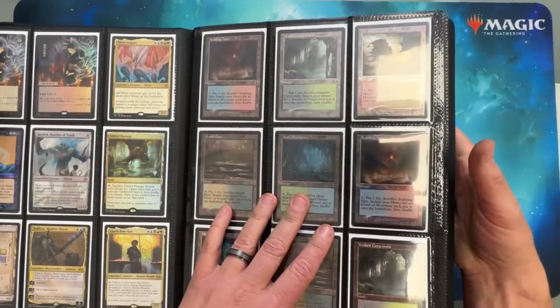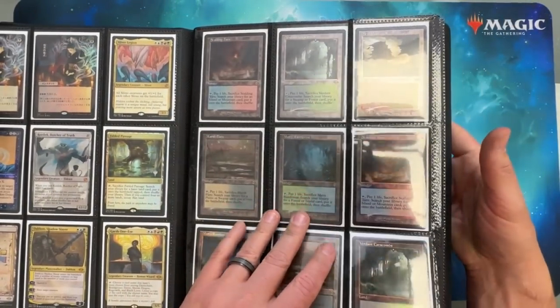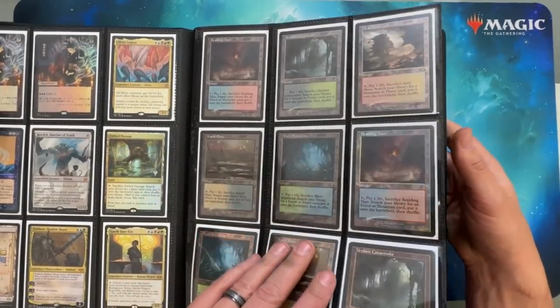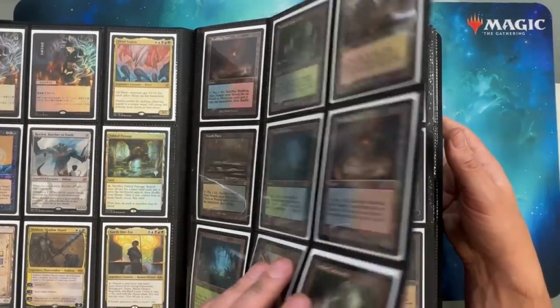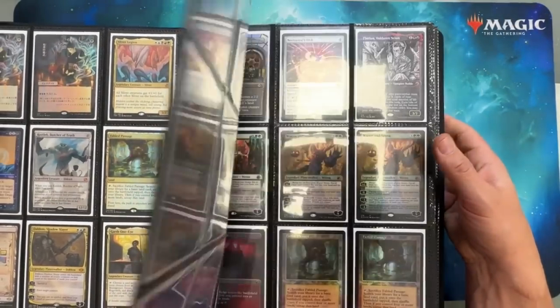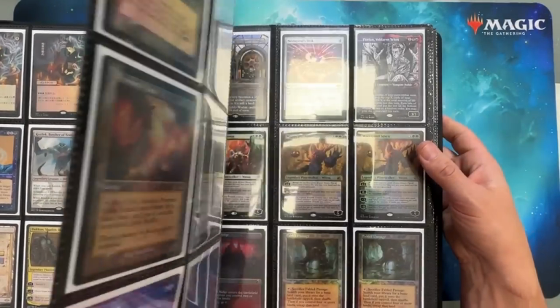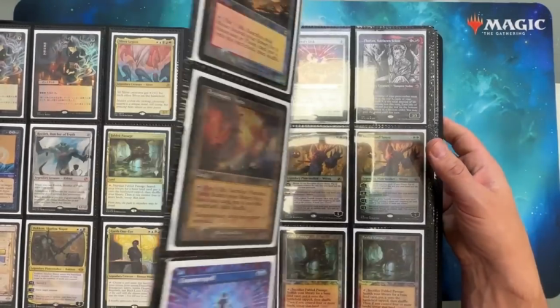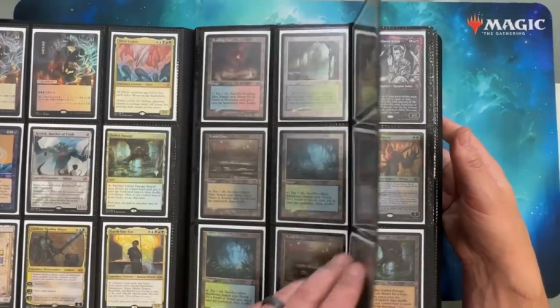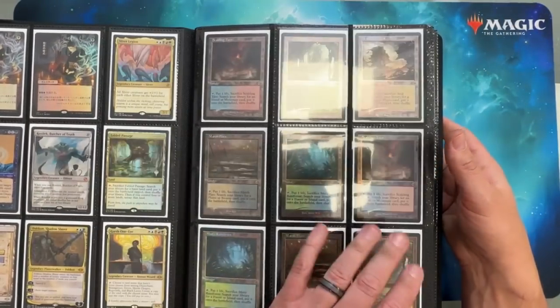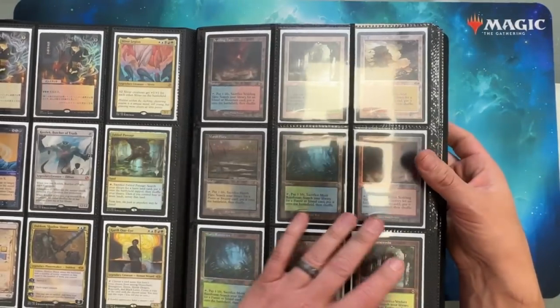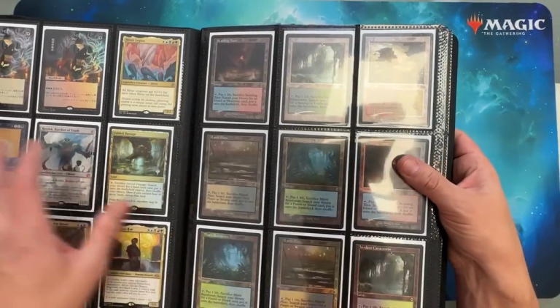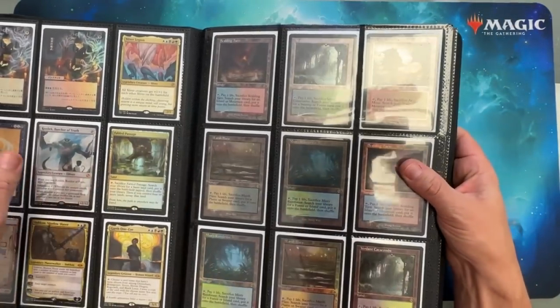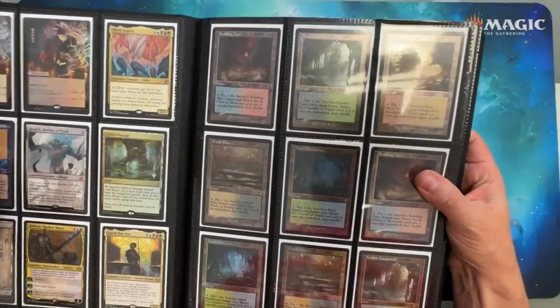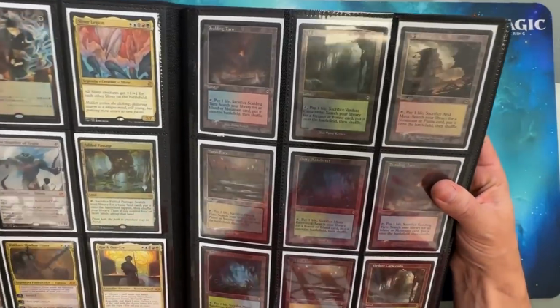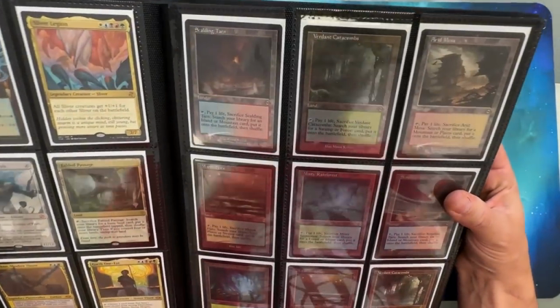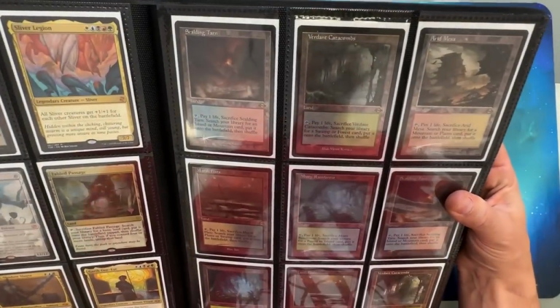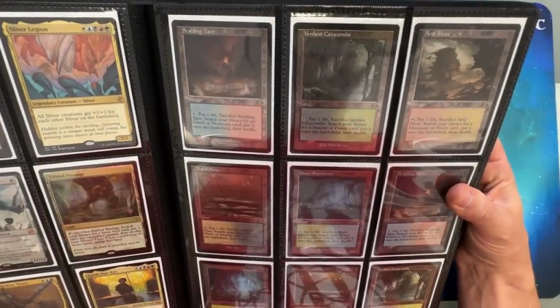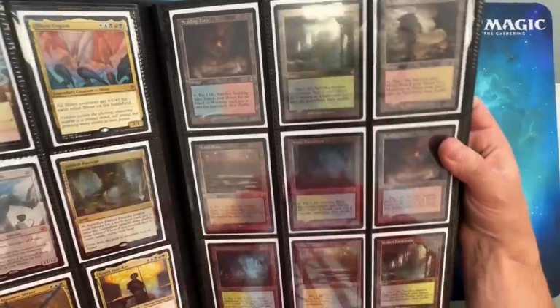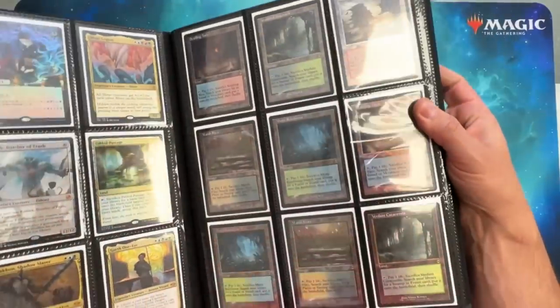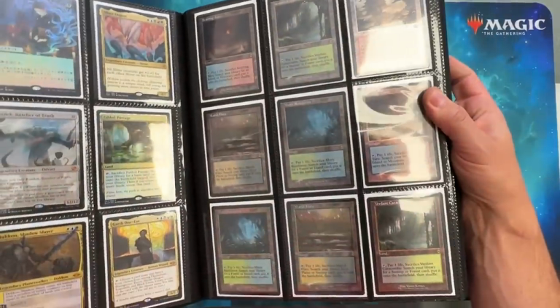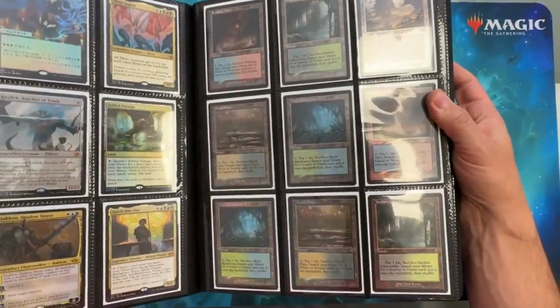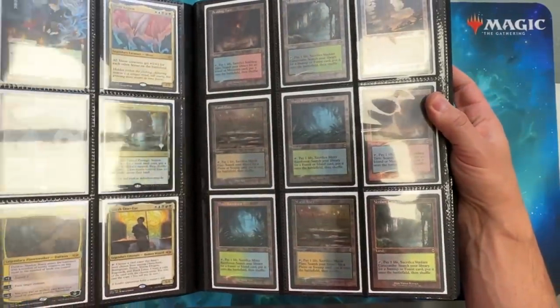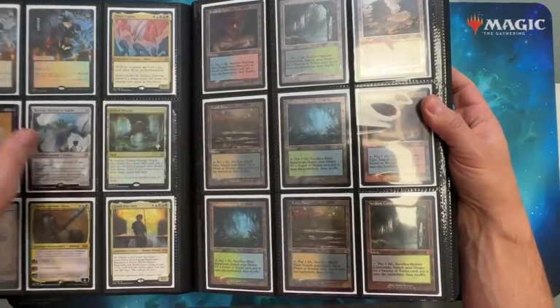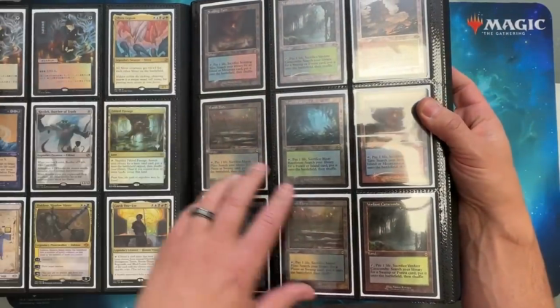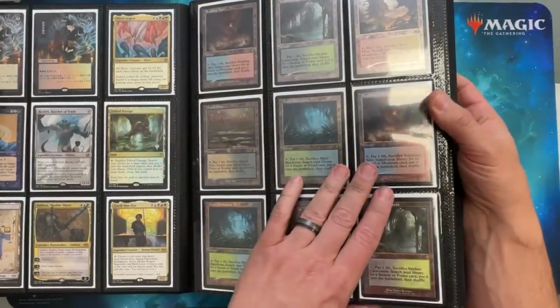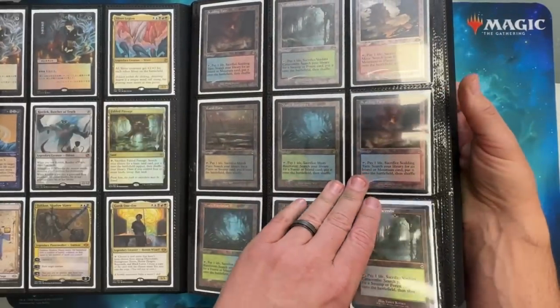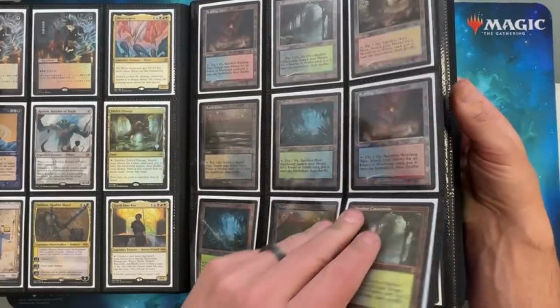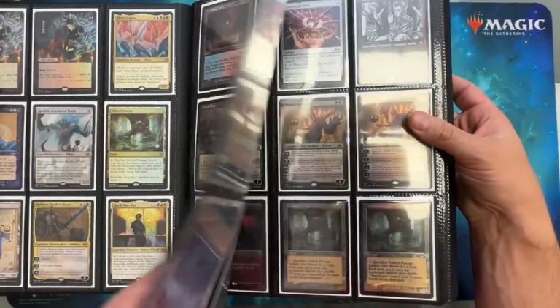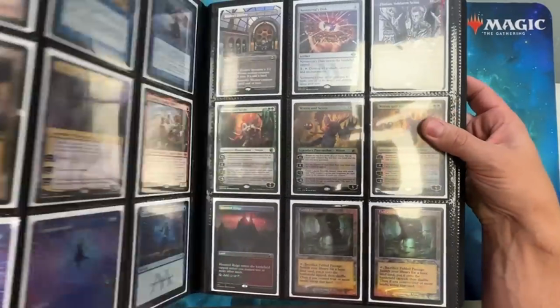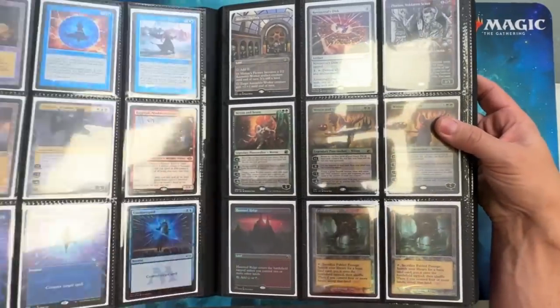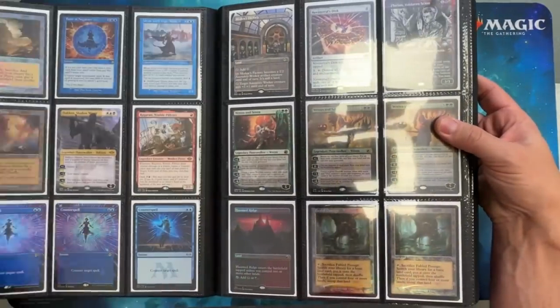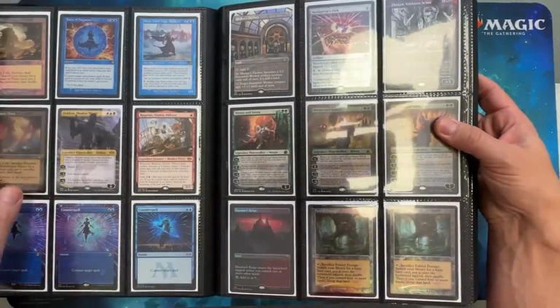And then just iconic lands — look at all these. You know these. I don't need to go into detail about them.